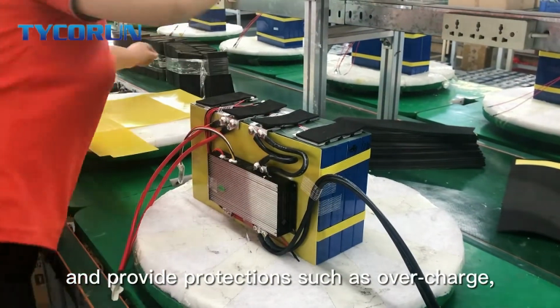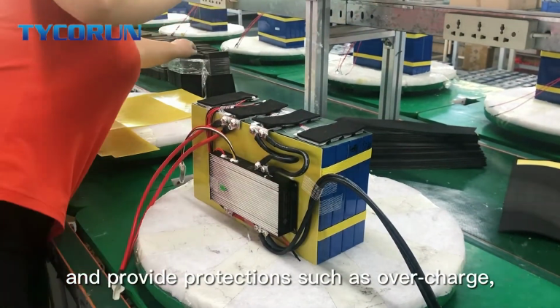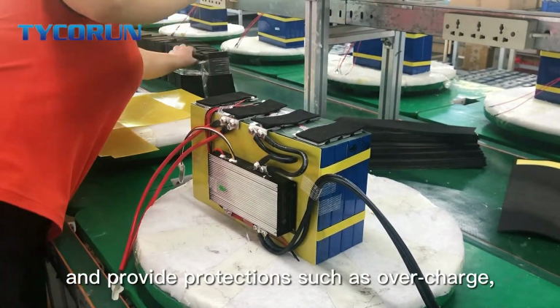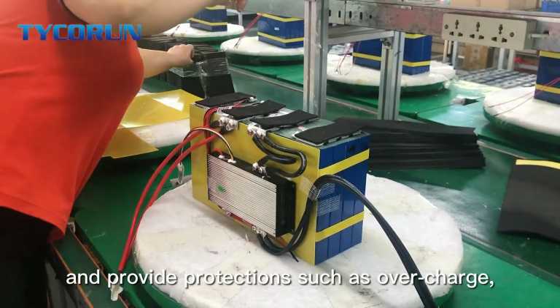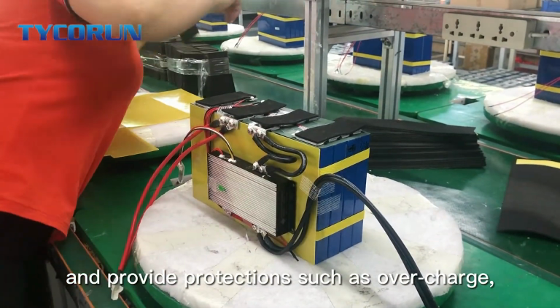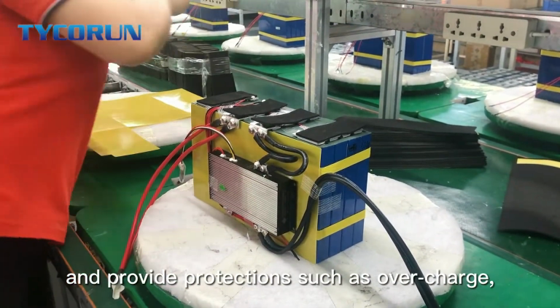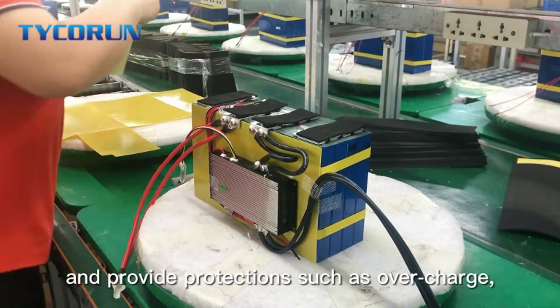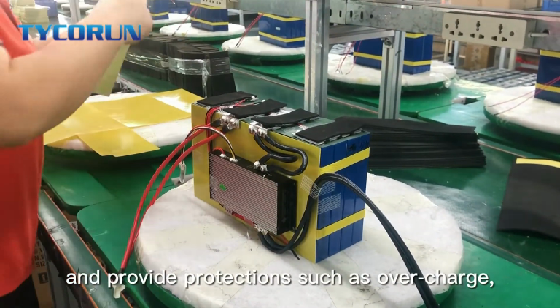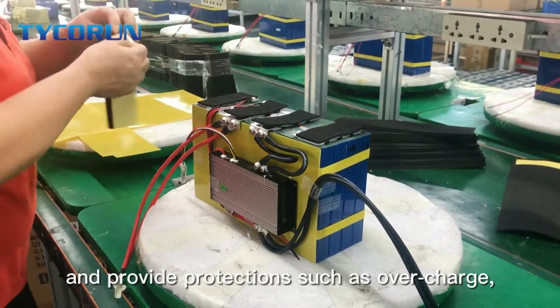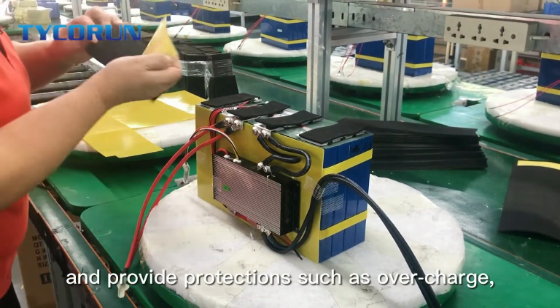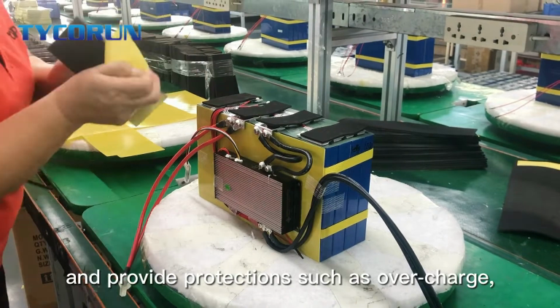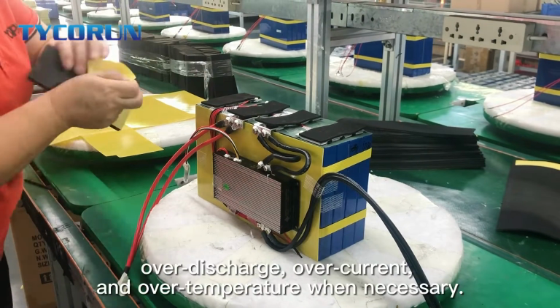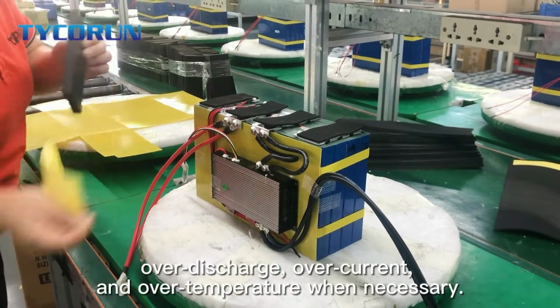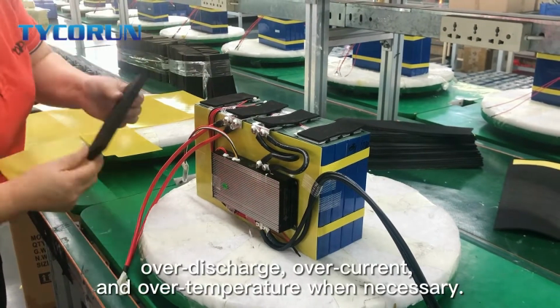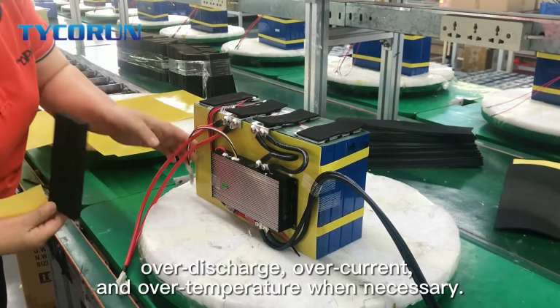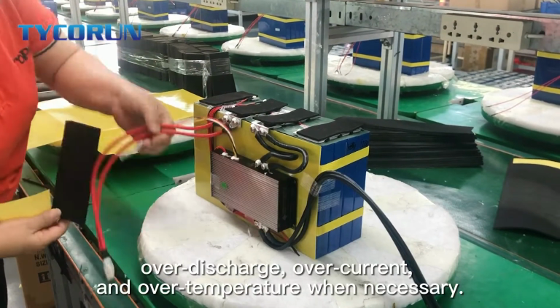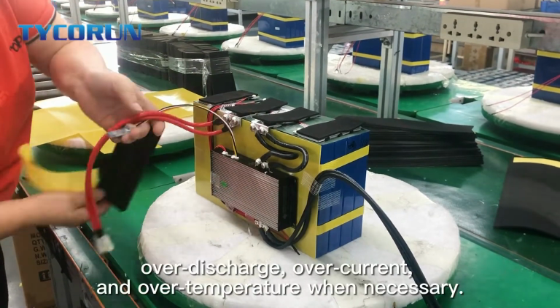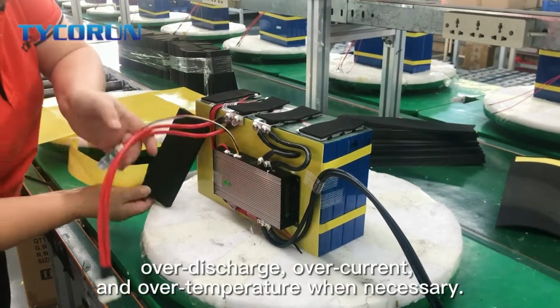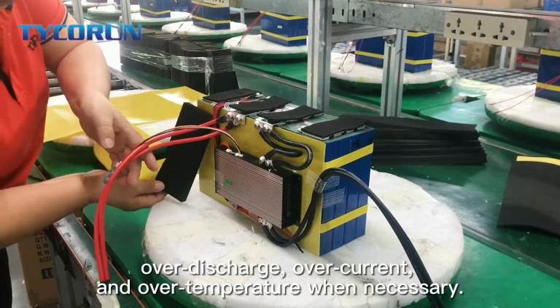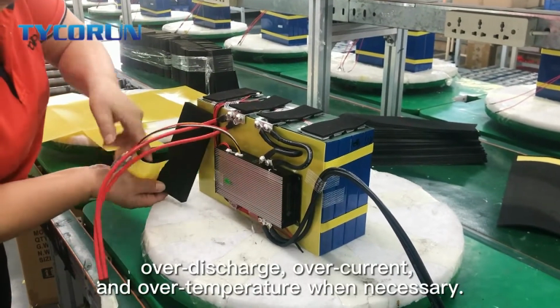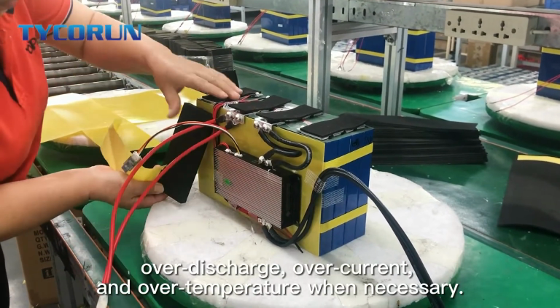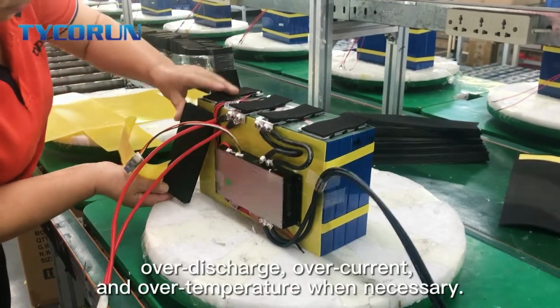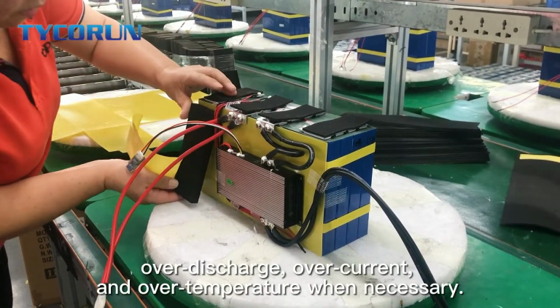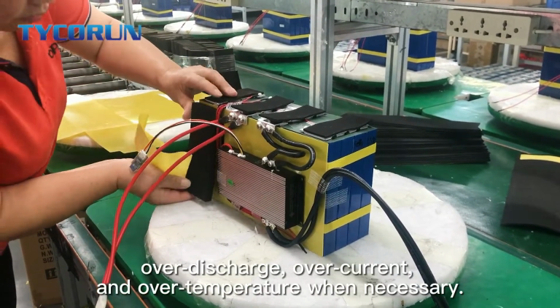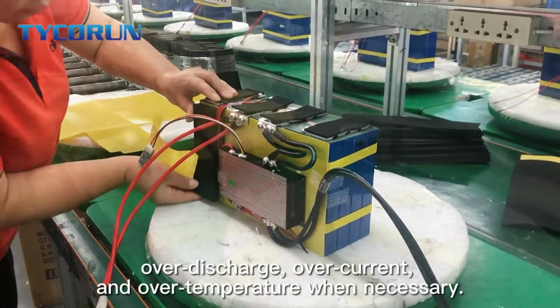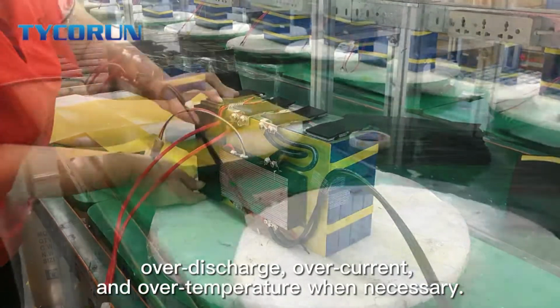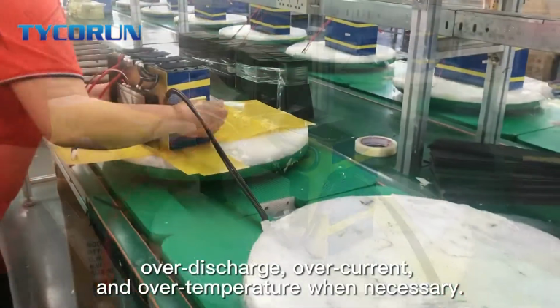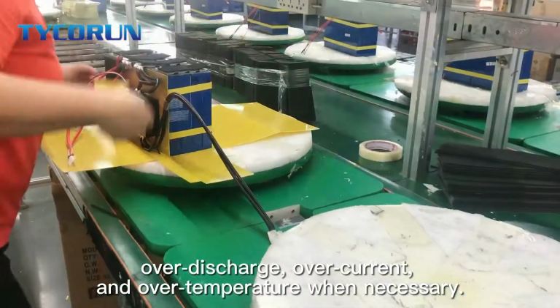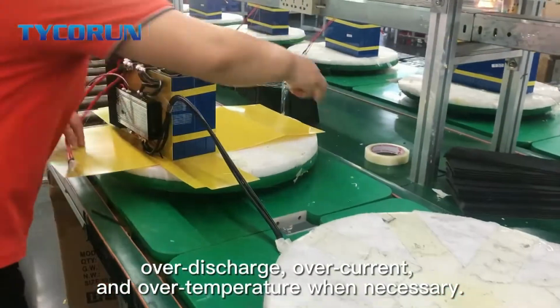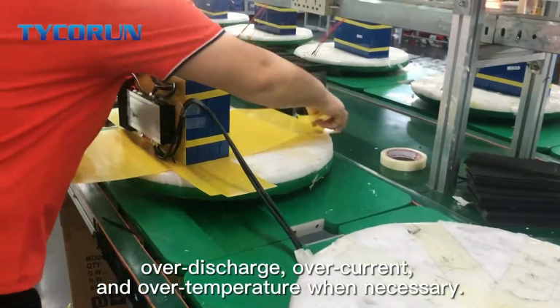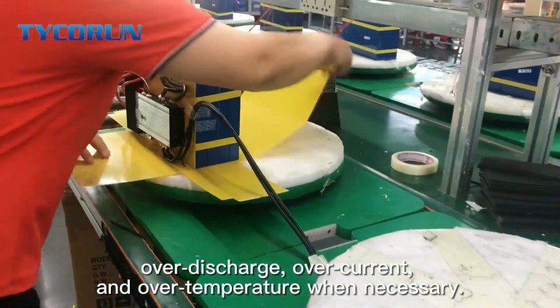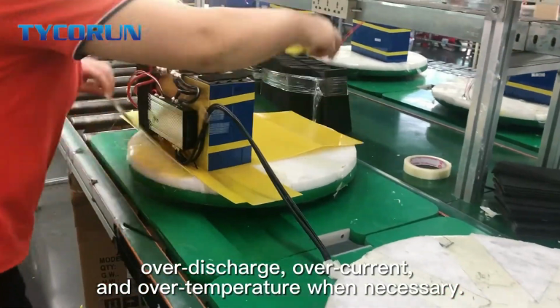The BMS protection board can monitor the battery states at all times and provide protections such as overcharge, over discharge, over current and over temperature when necessary.